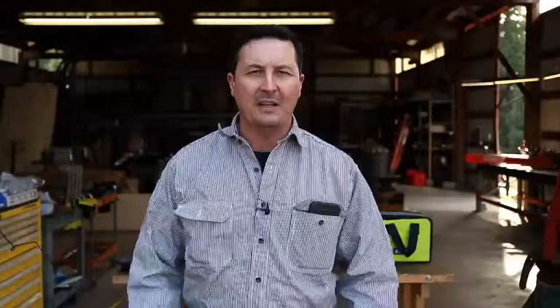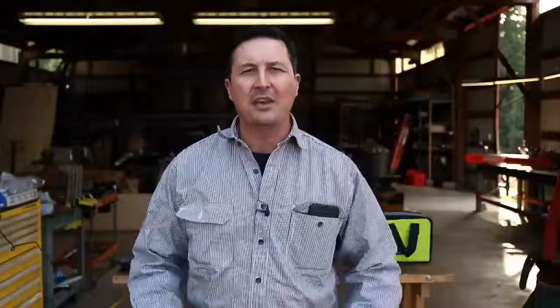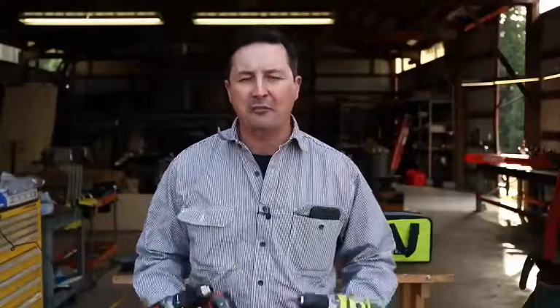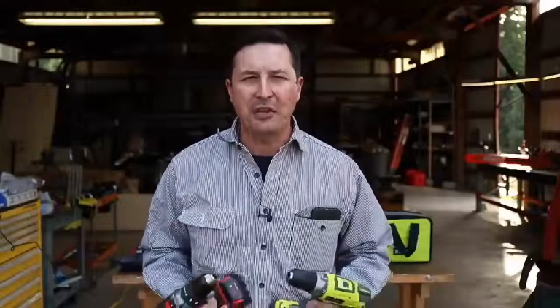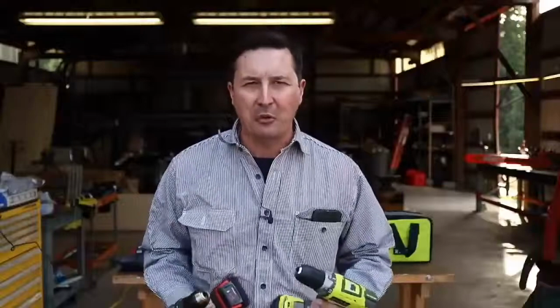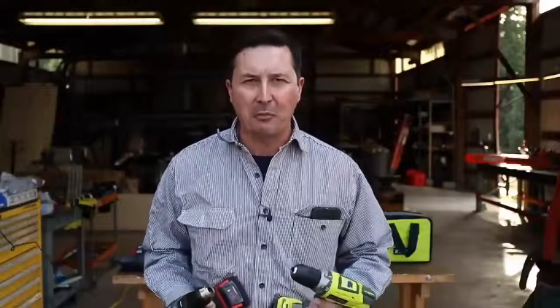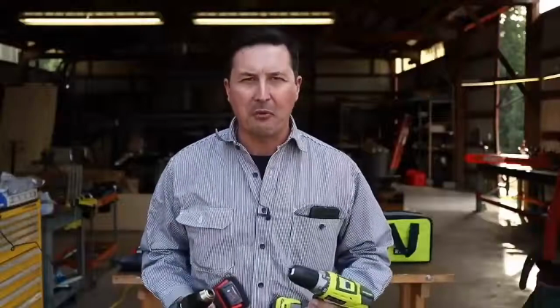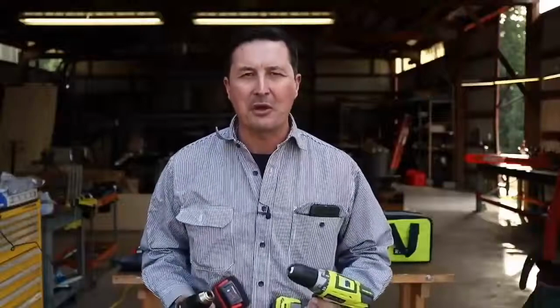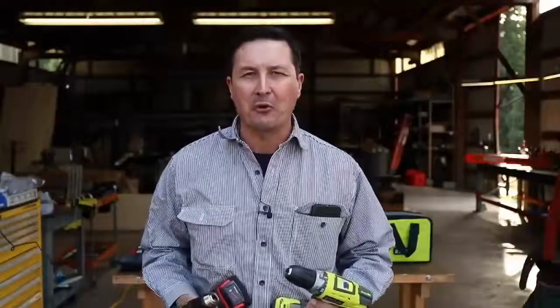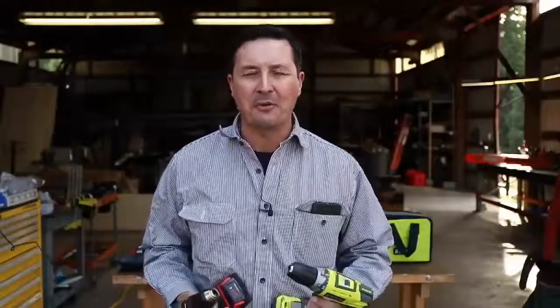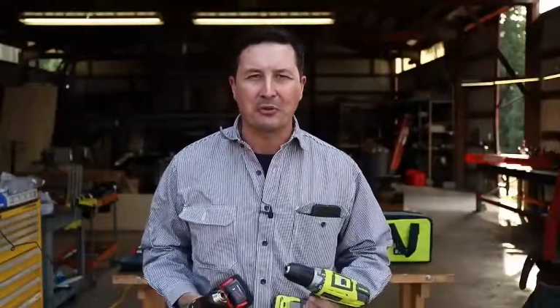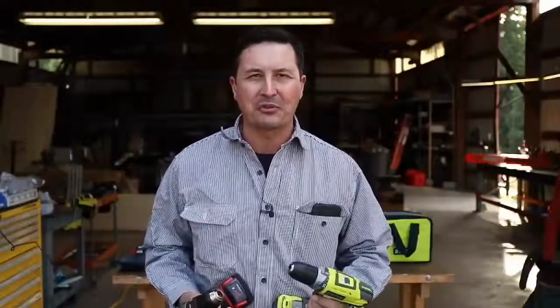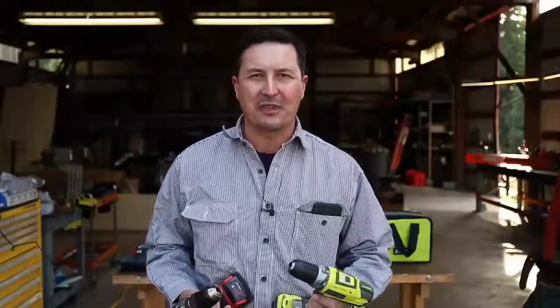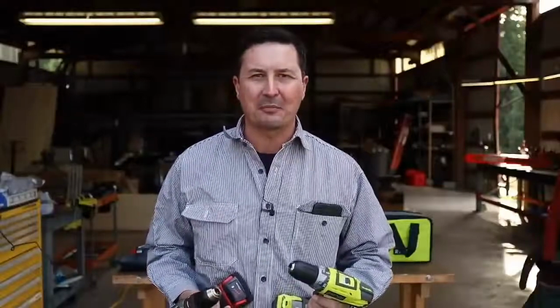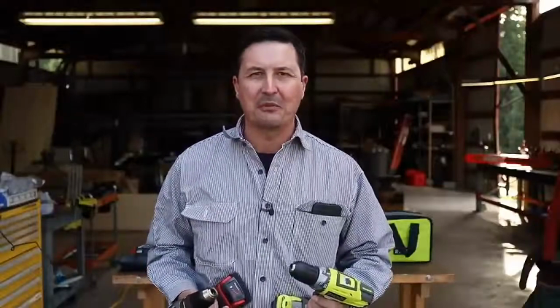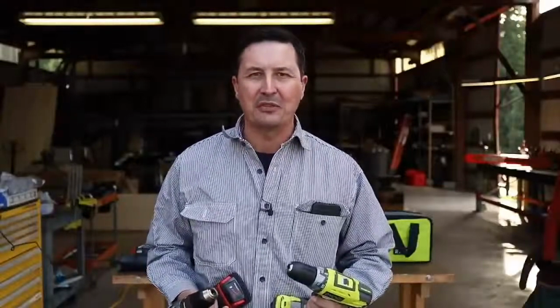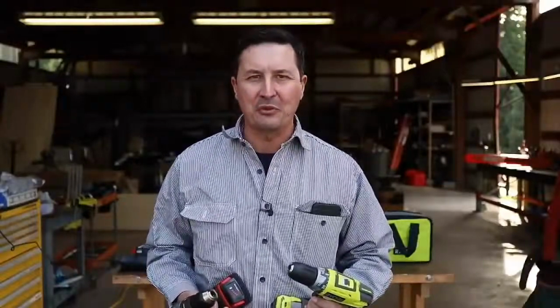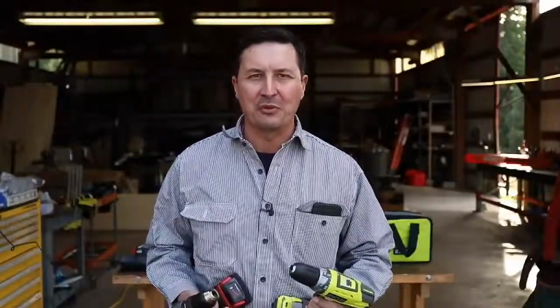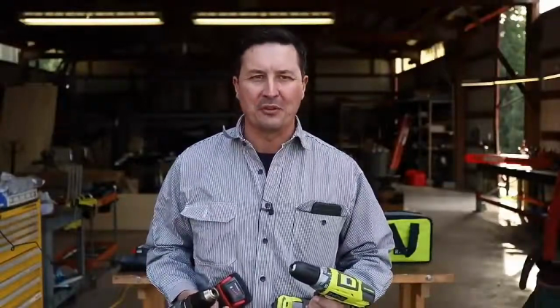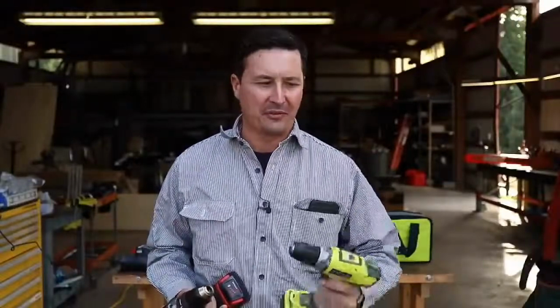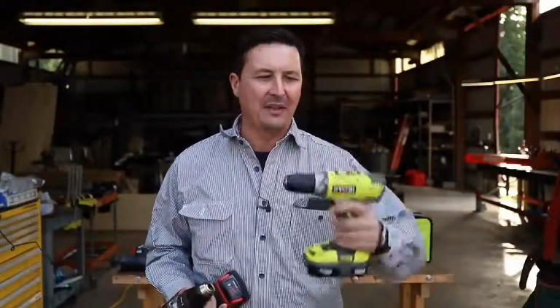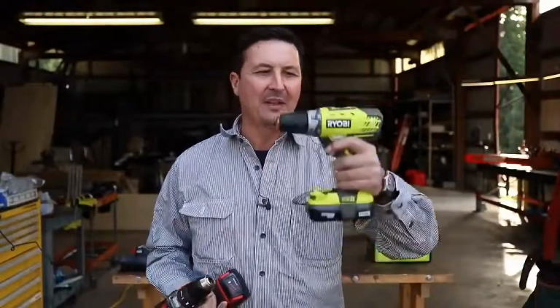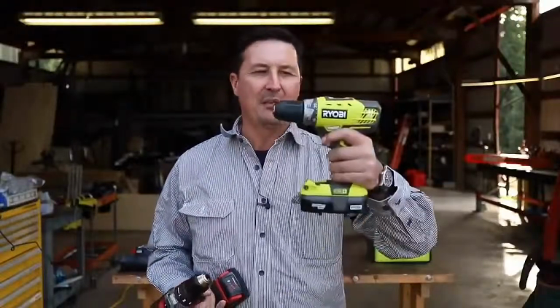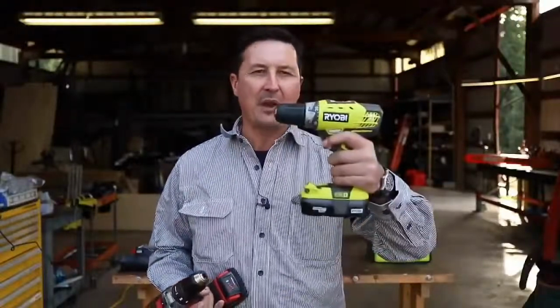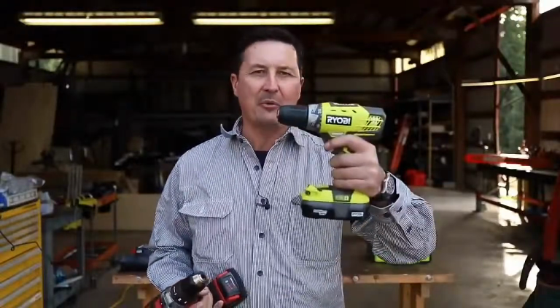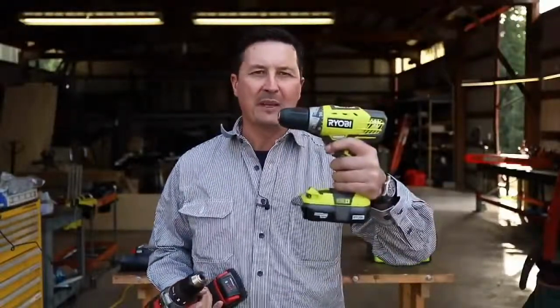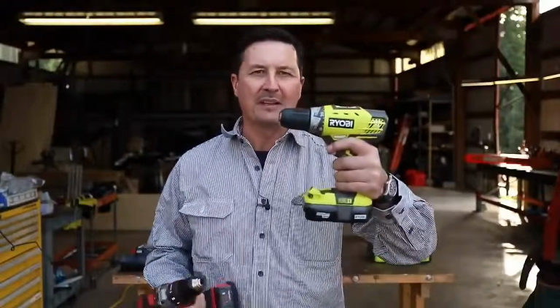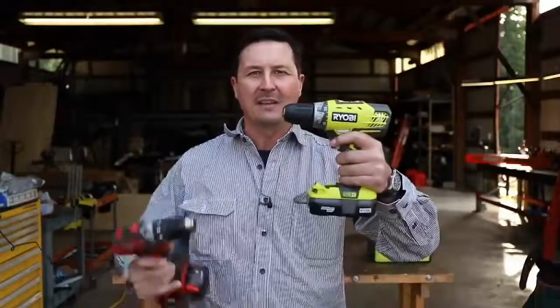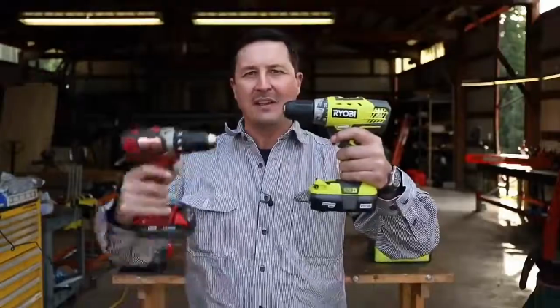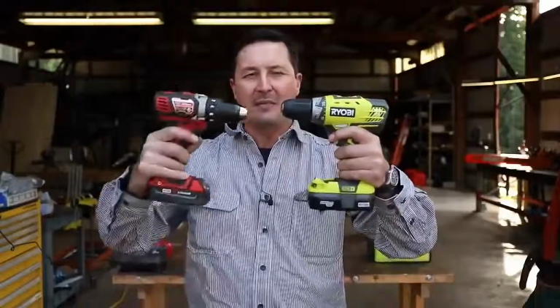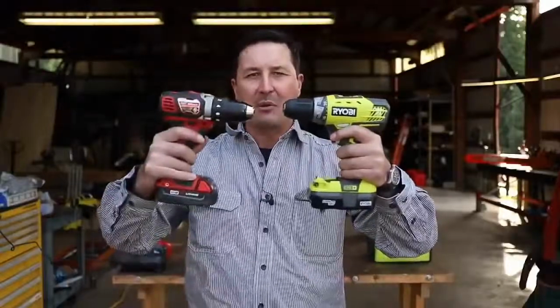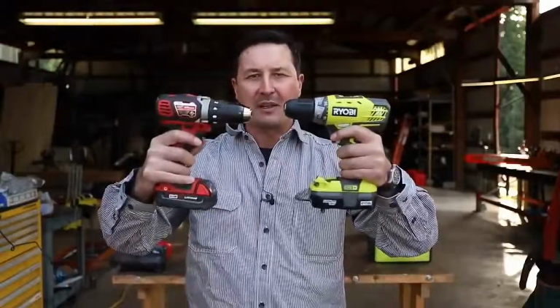In today's video, we're going to perform the ultimate torture test between two drills: the Ryobi and the Milwaukee.